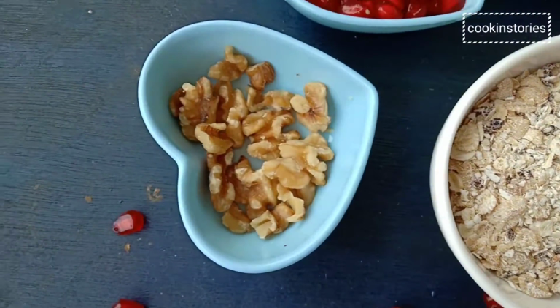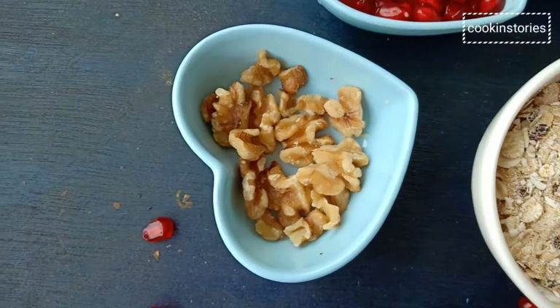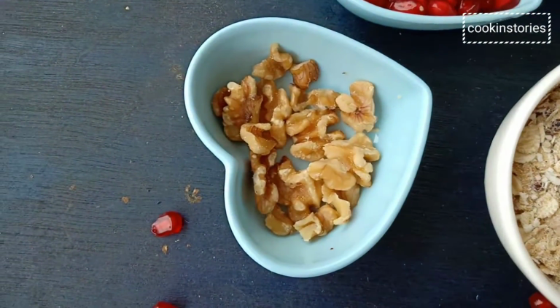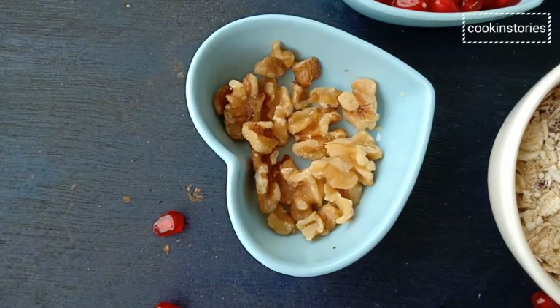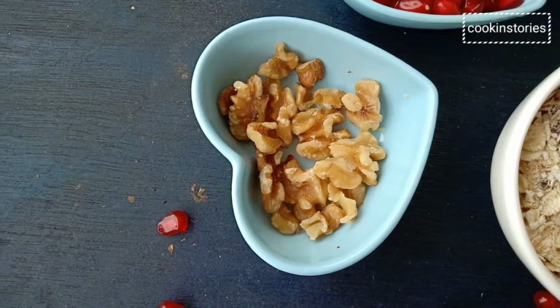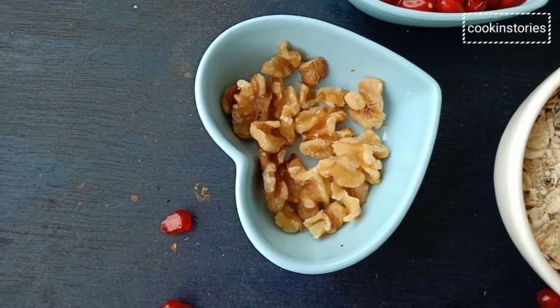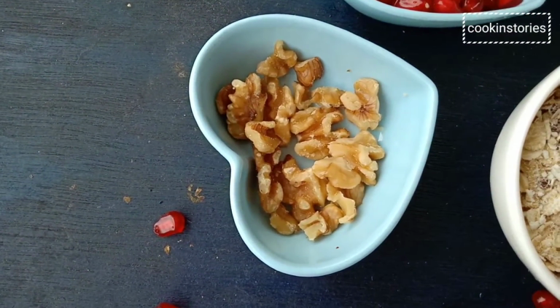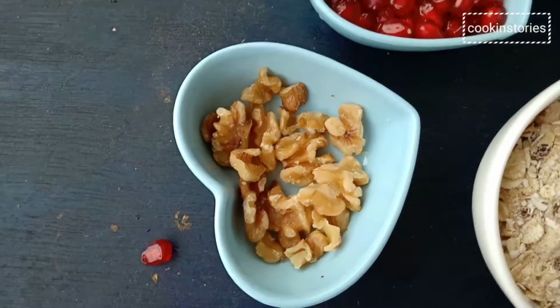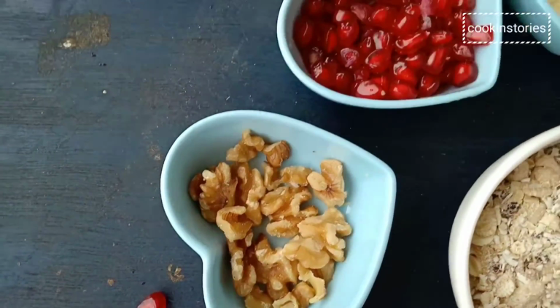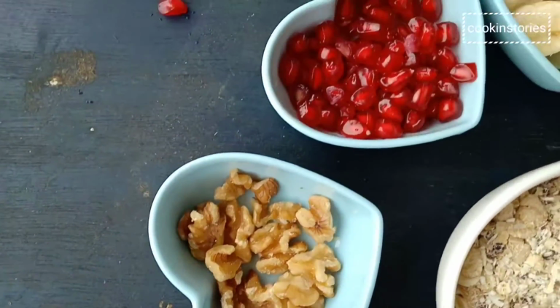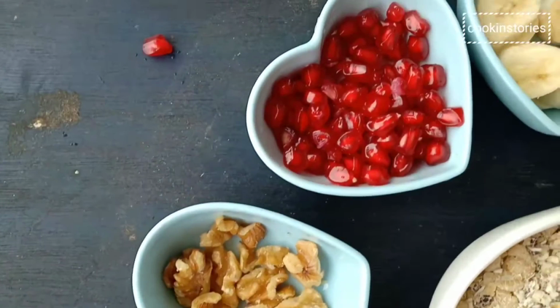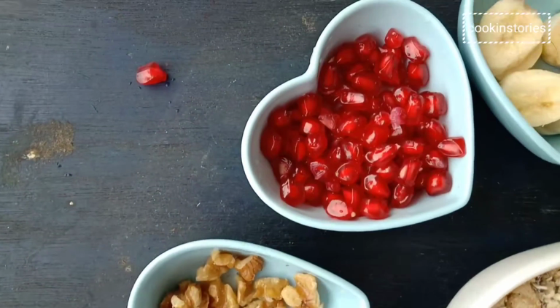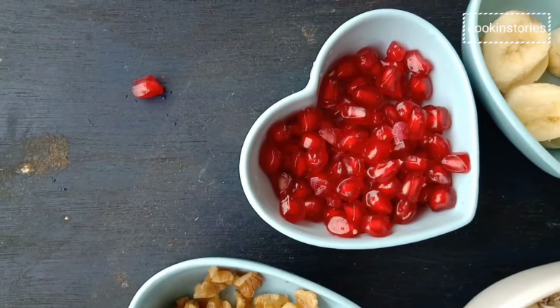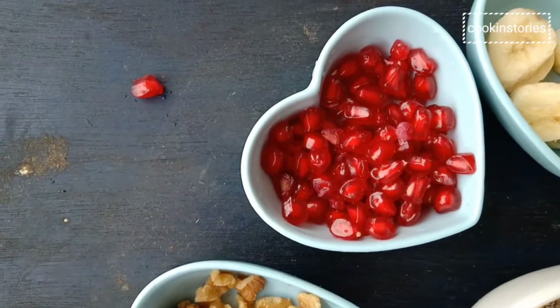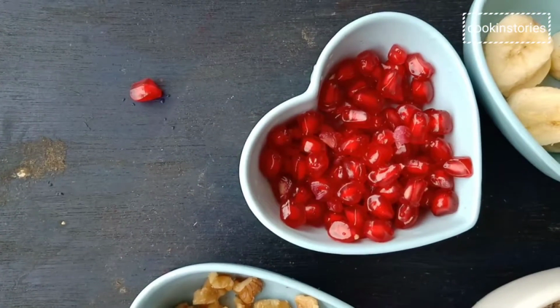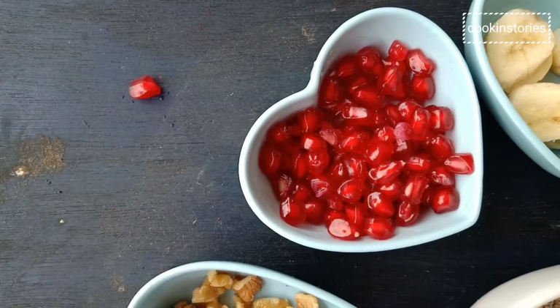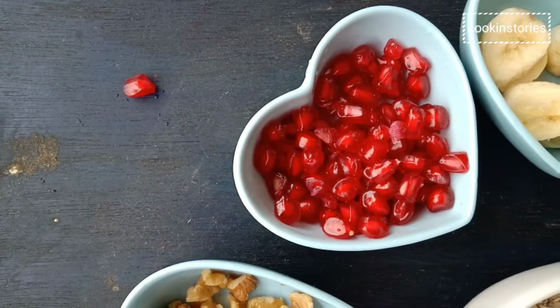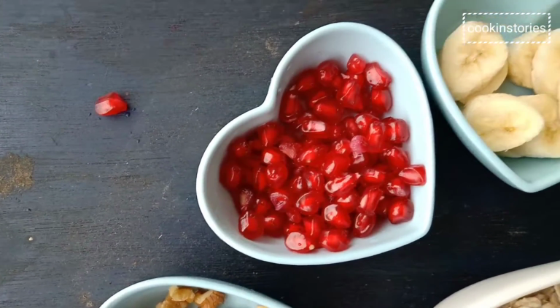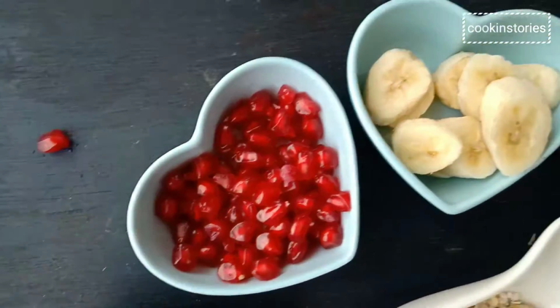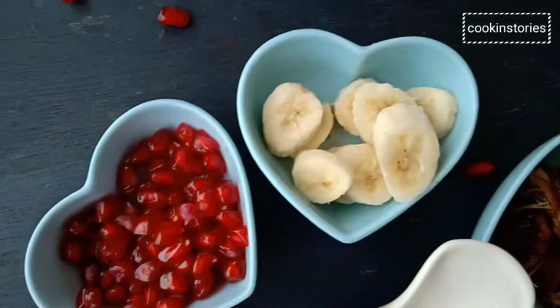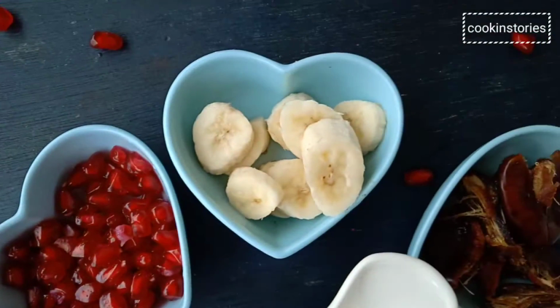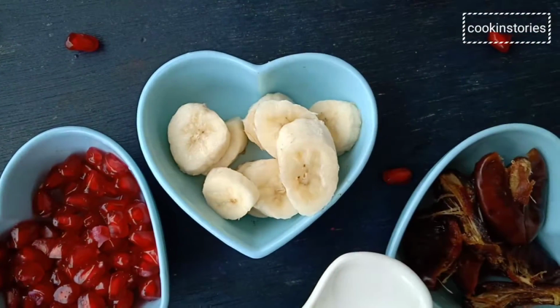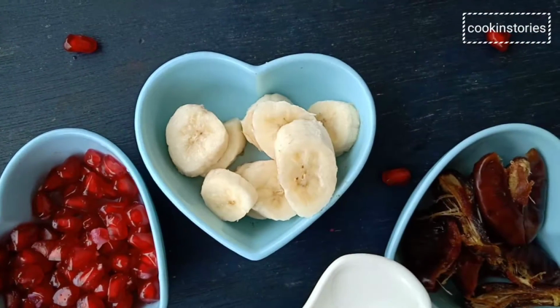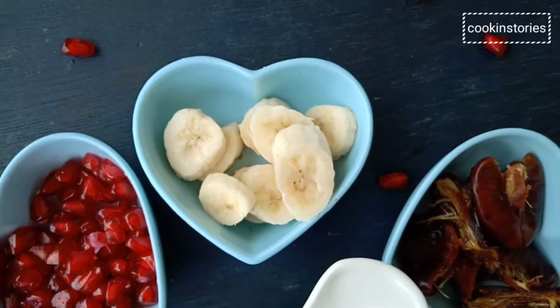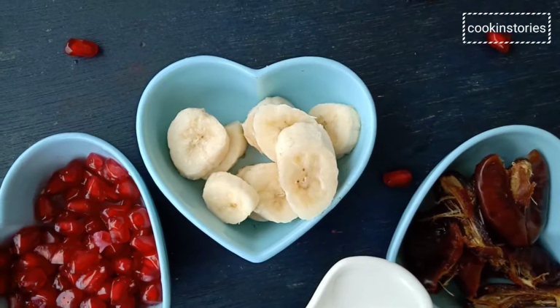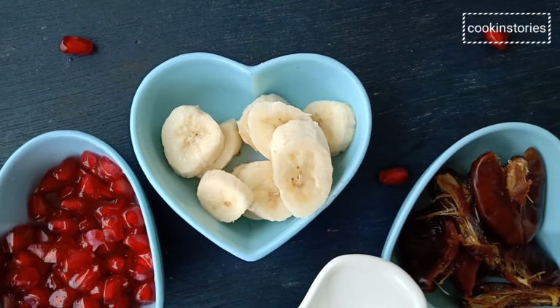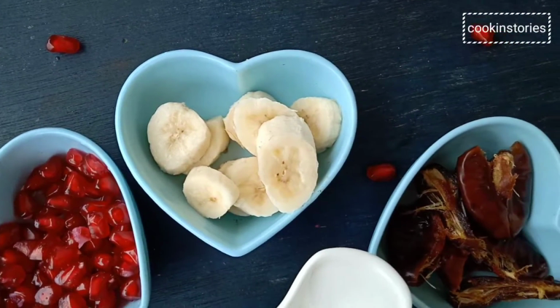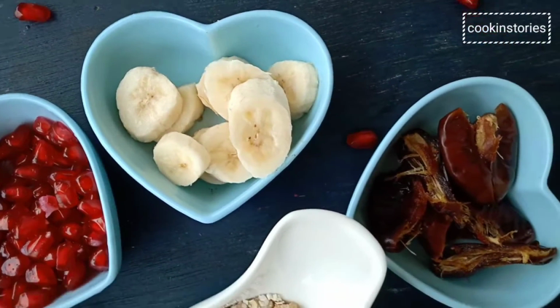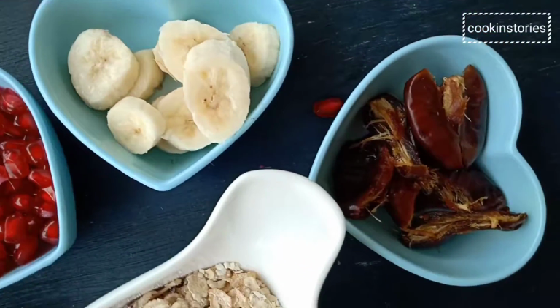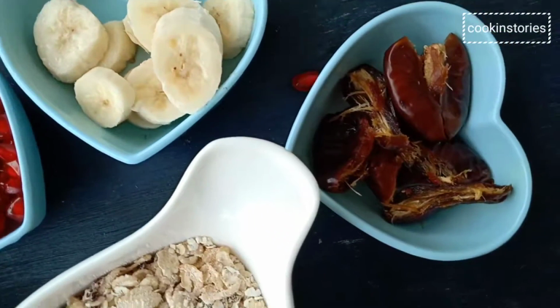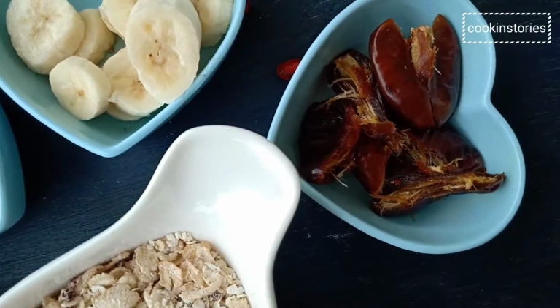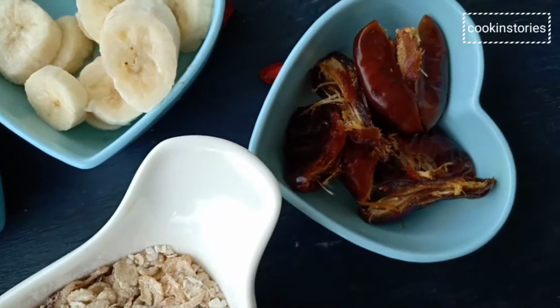So let's take the ingredients: oats, walnuts, pomegranate, banana, and dates.